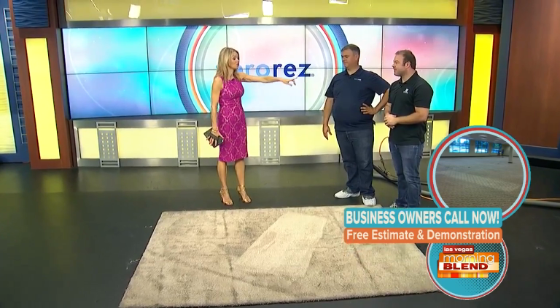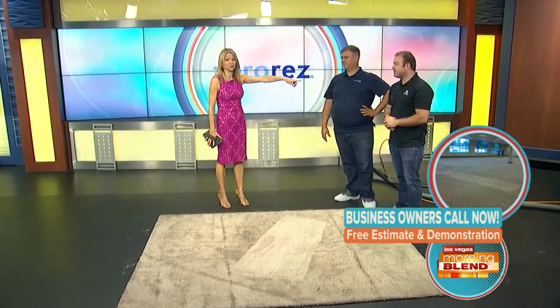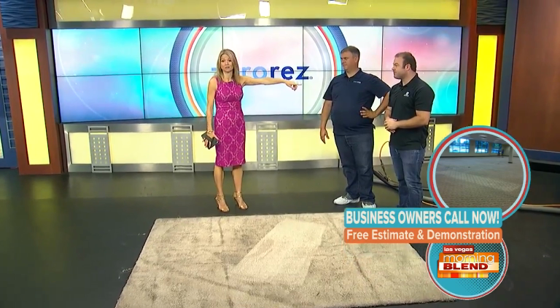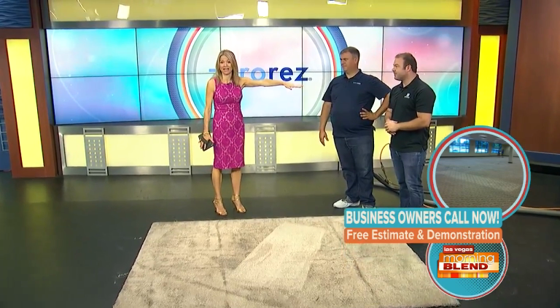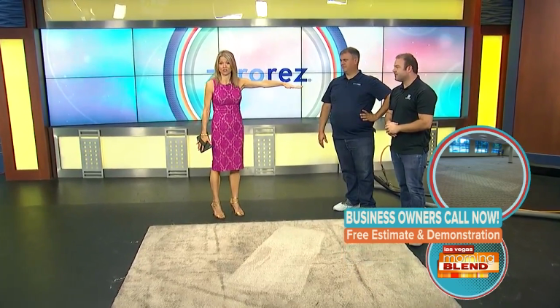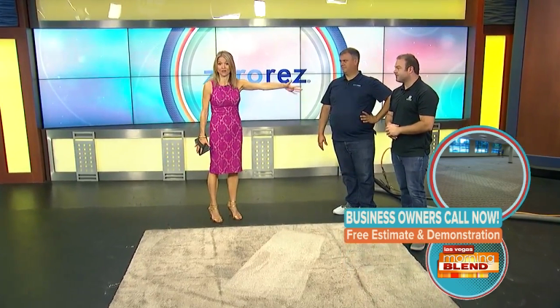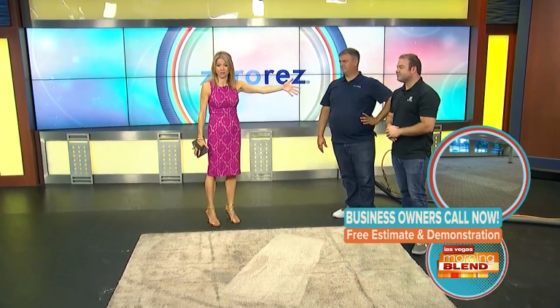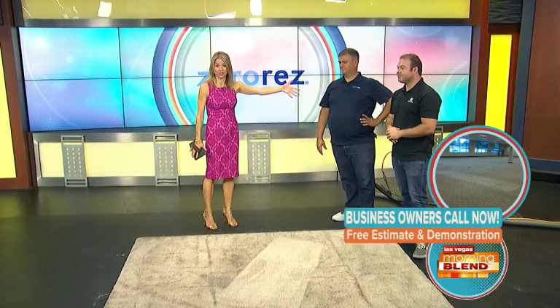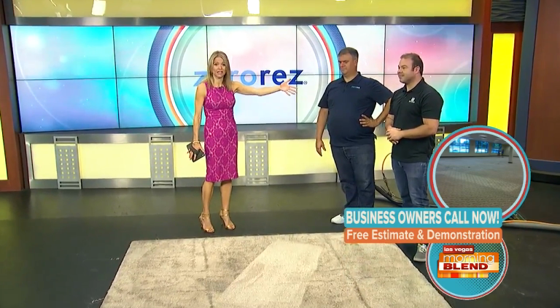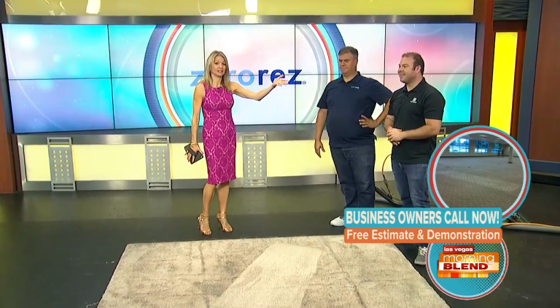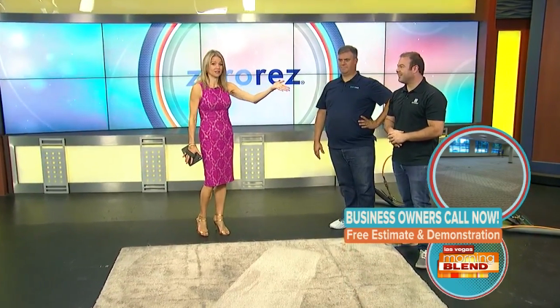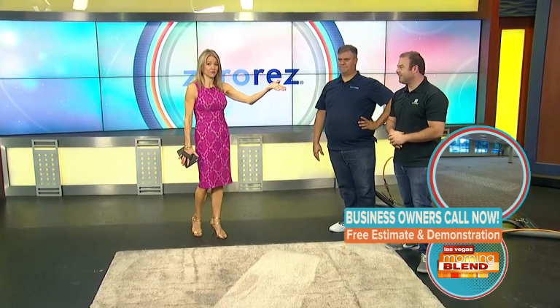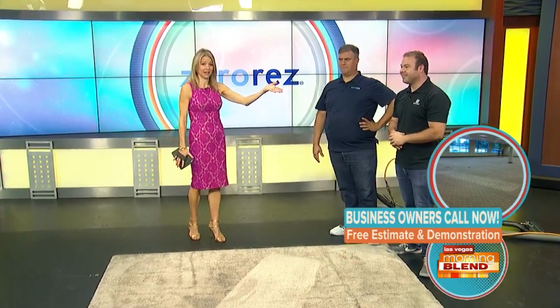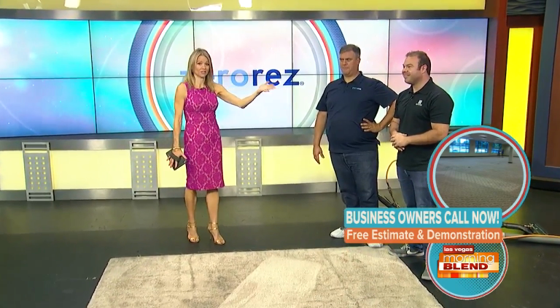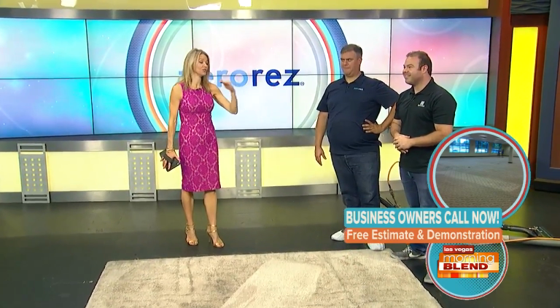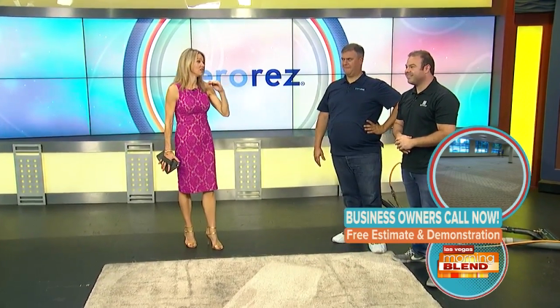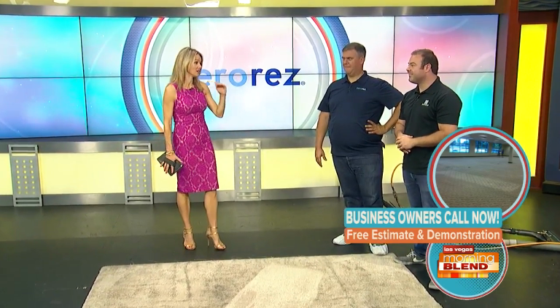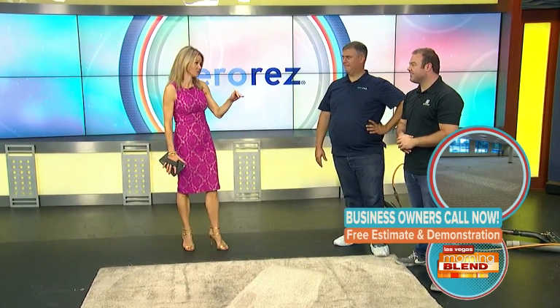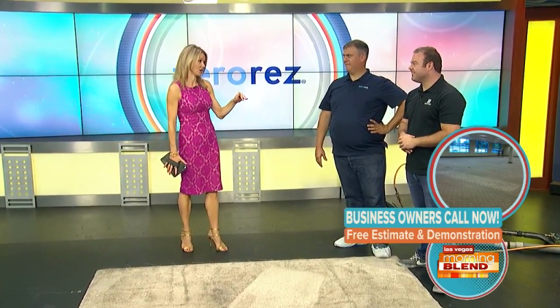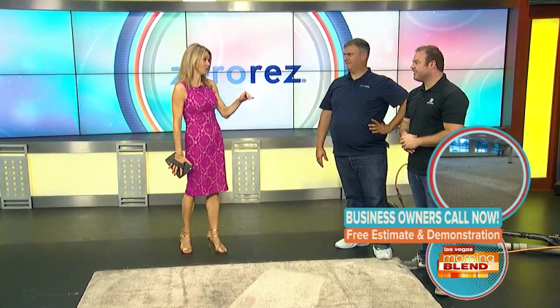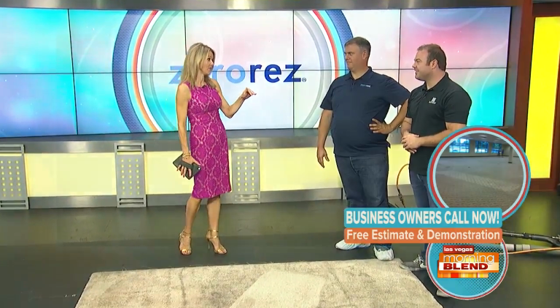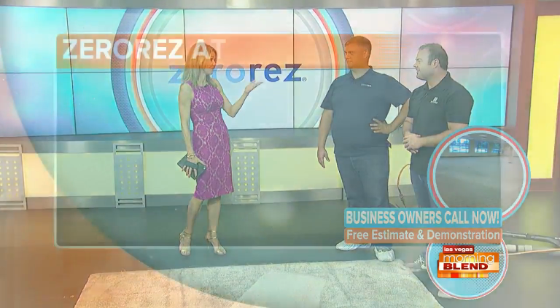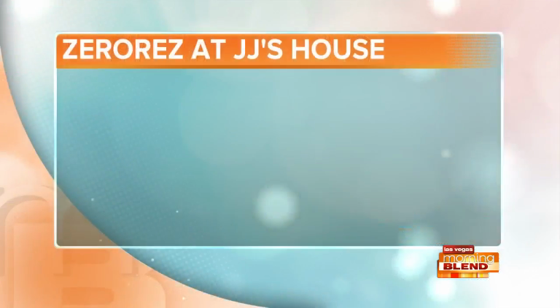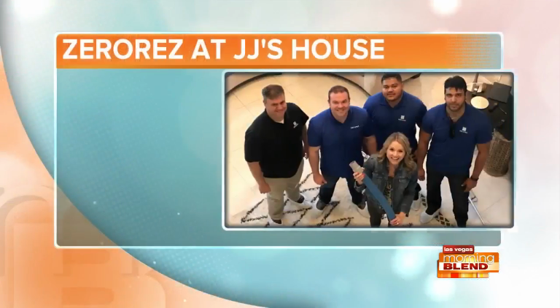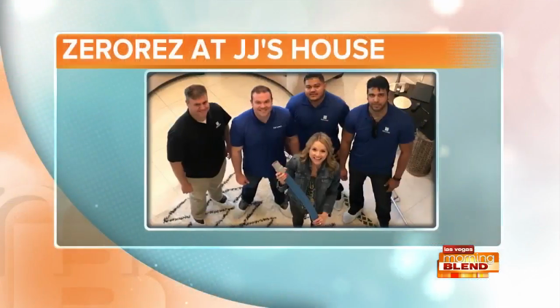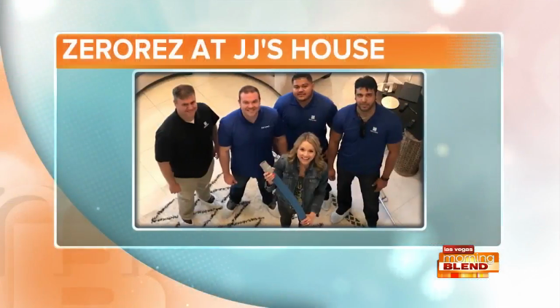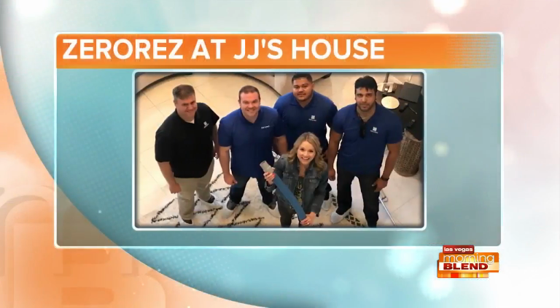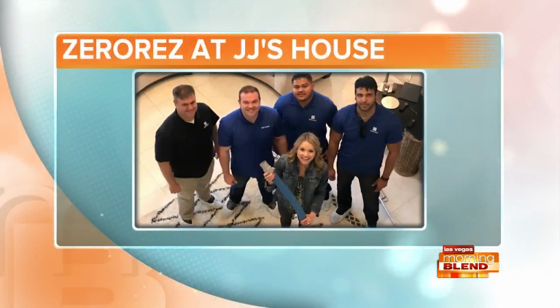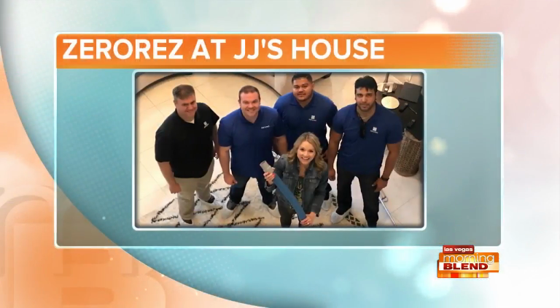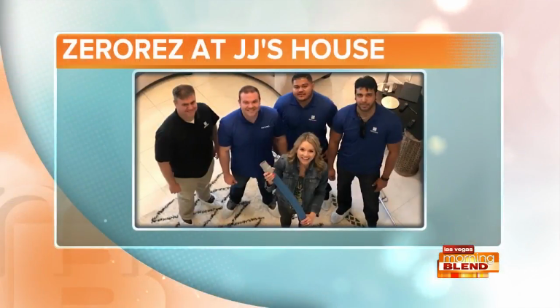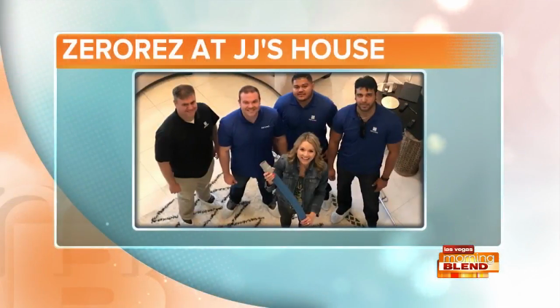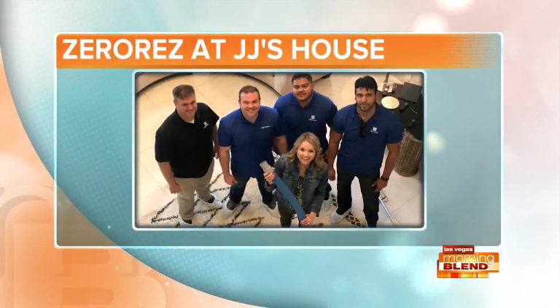You did my couch — these guys were in my house. You did an awesome job. We've had you out to the house a couple of times.